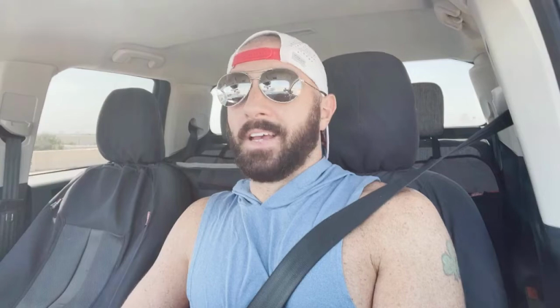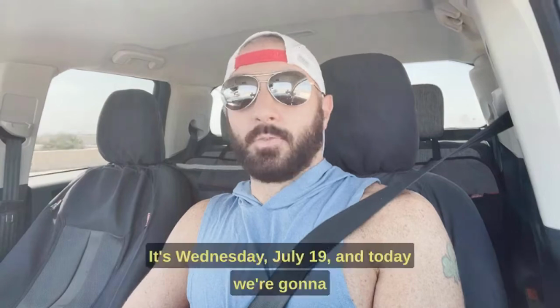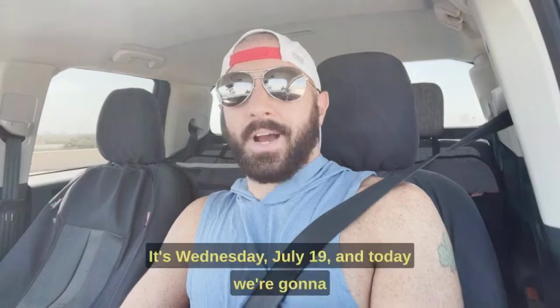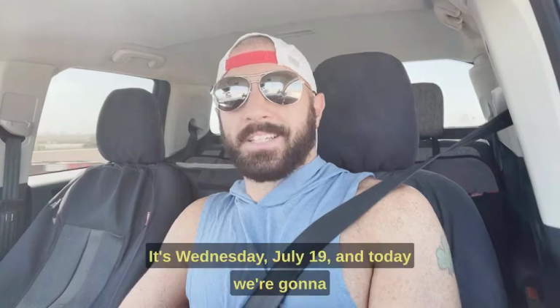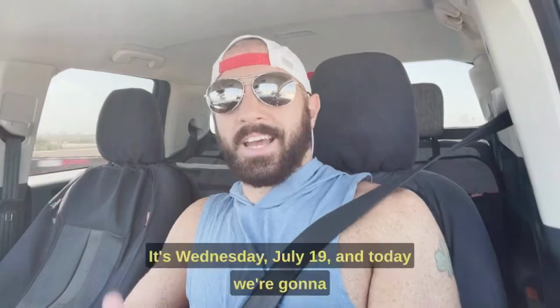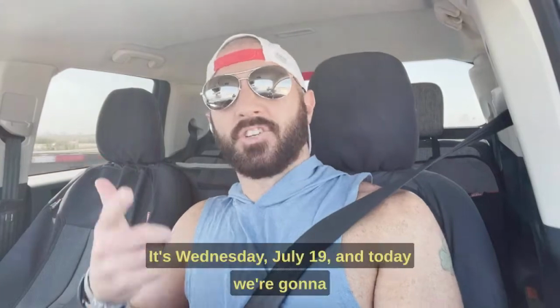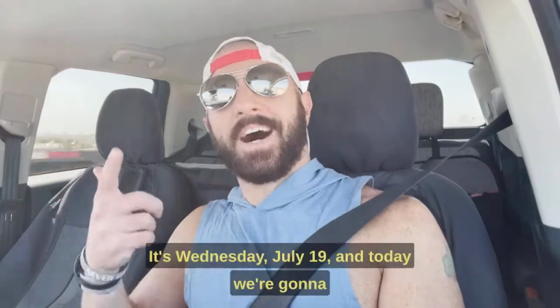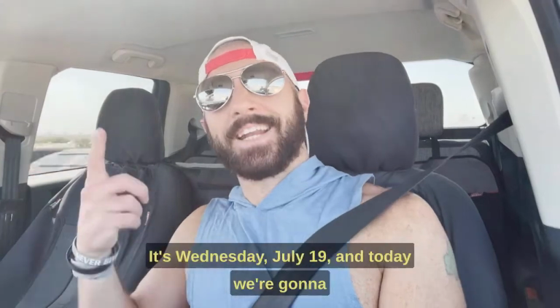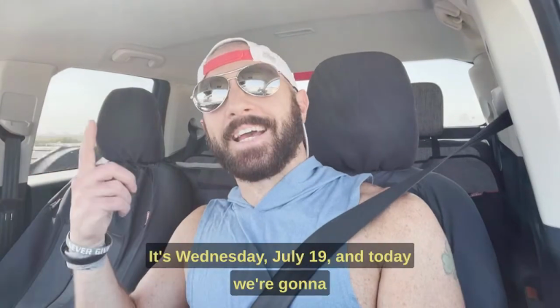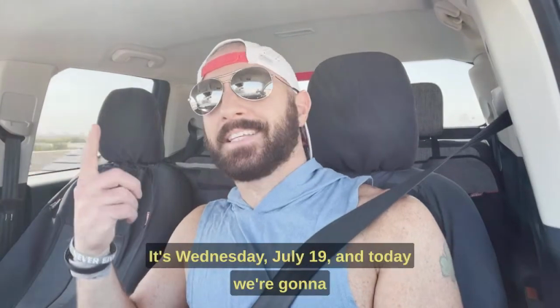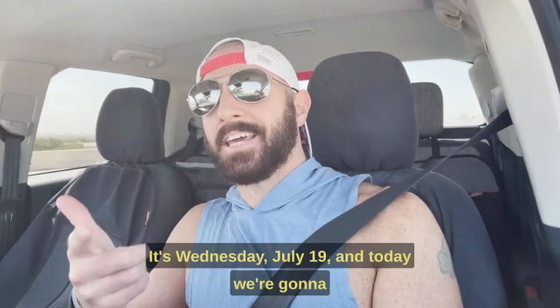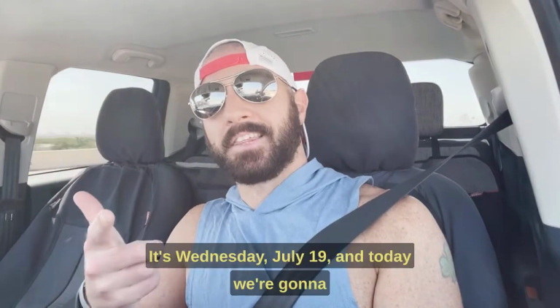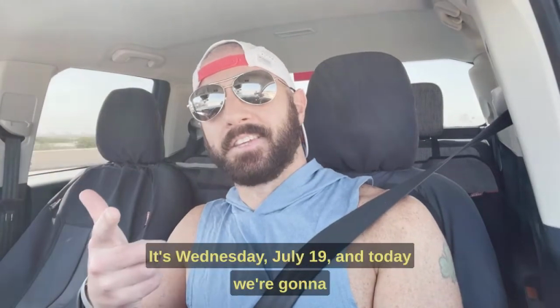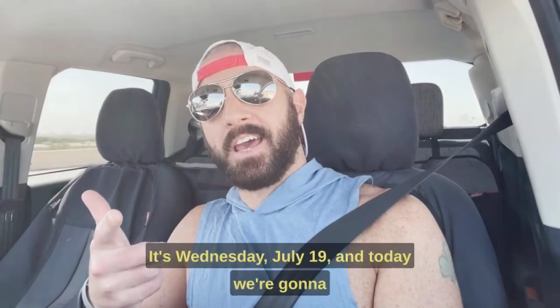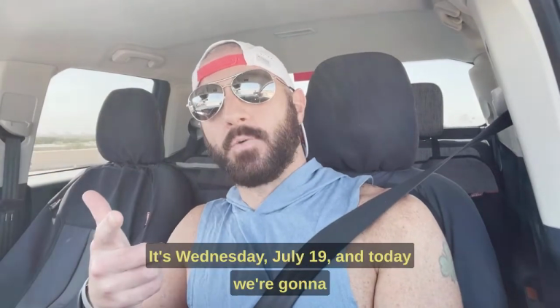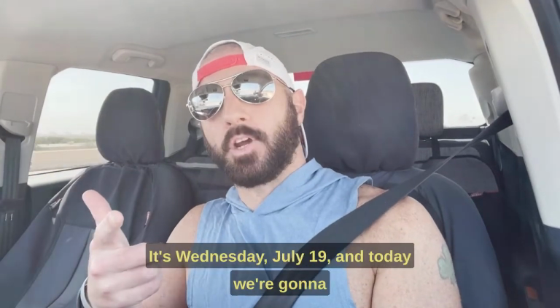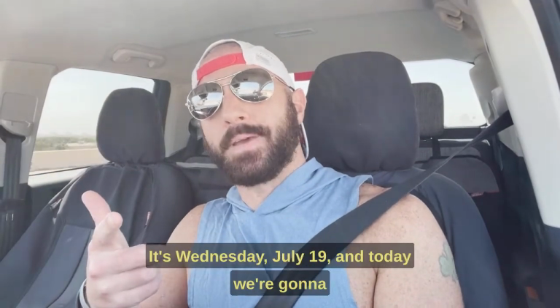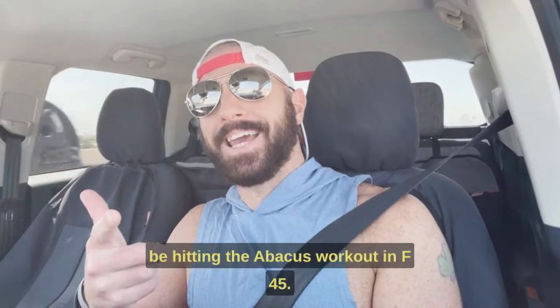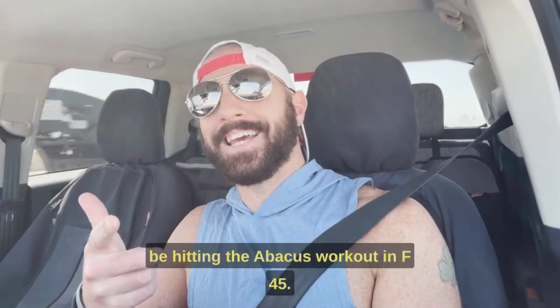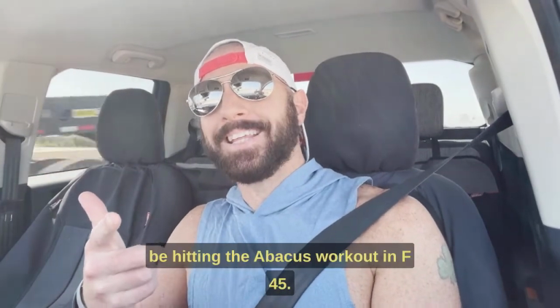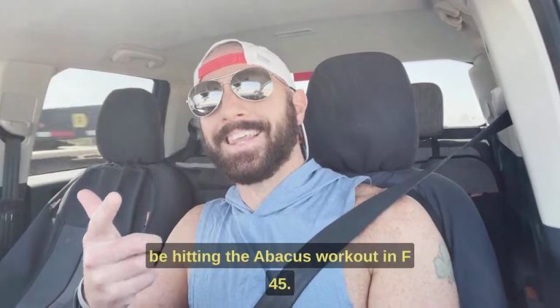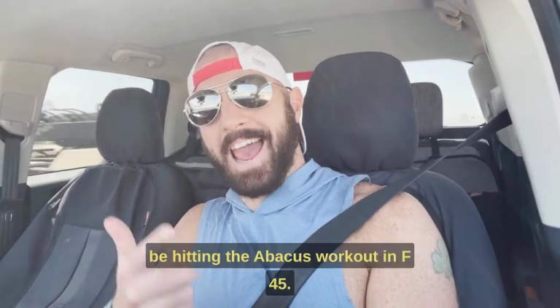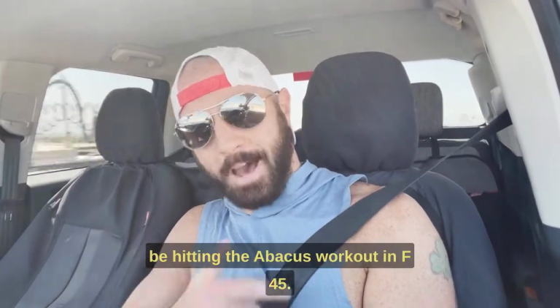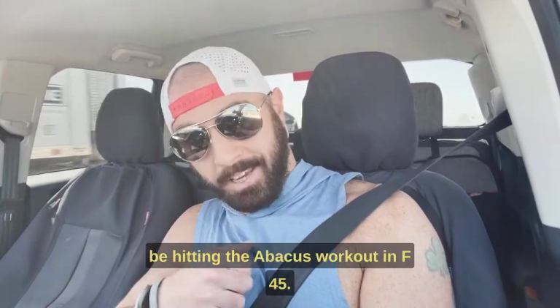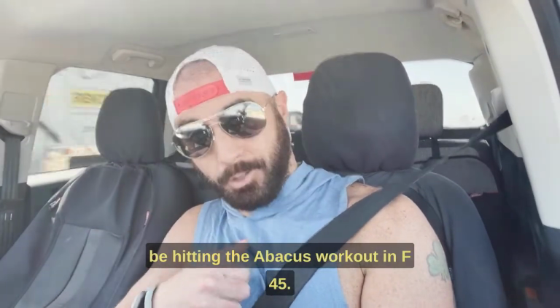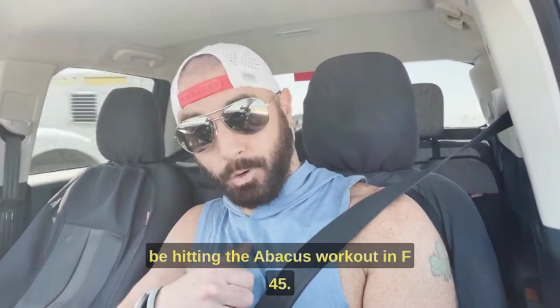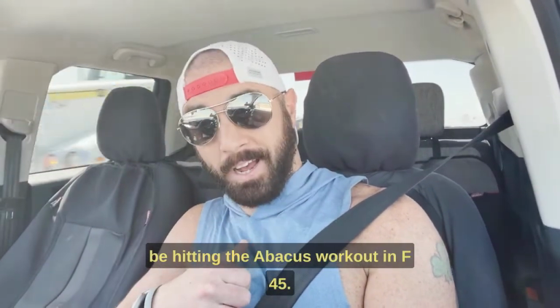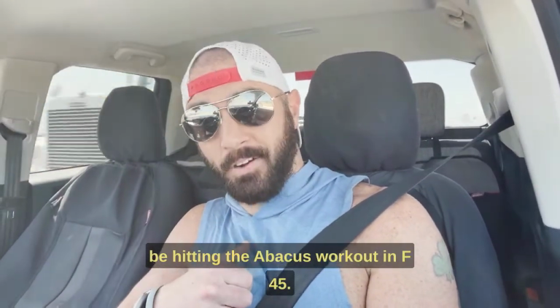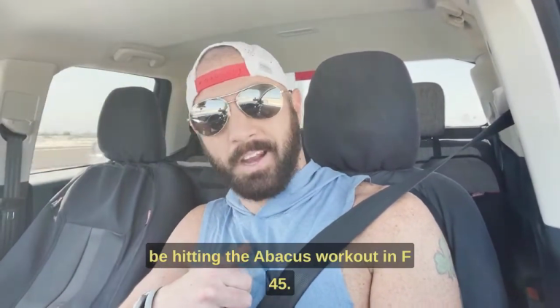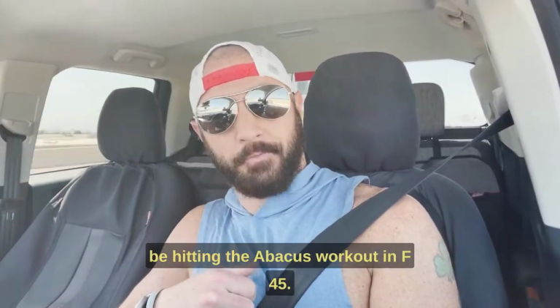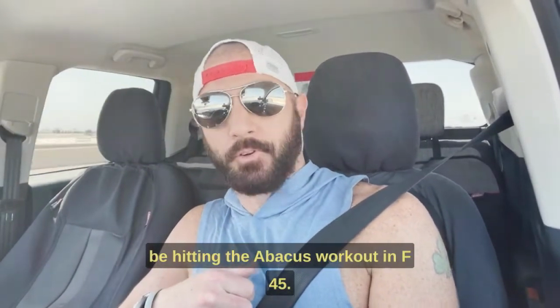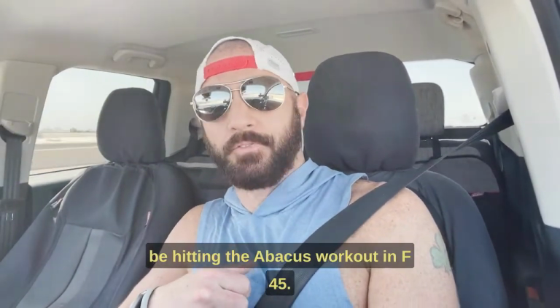It's Wednesday, July 19th, and today we're going to be hitting the Abacus workout in F45.